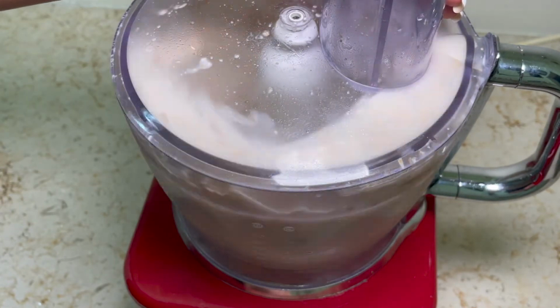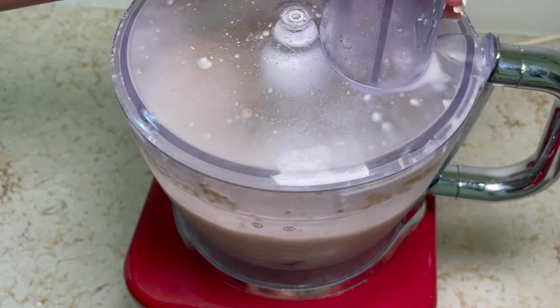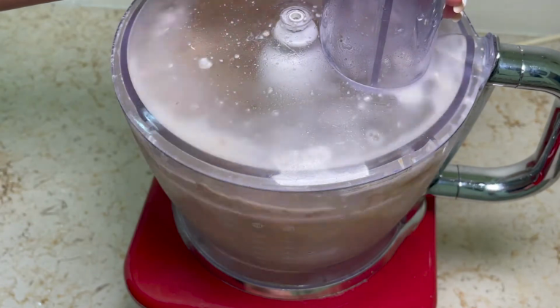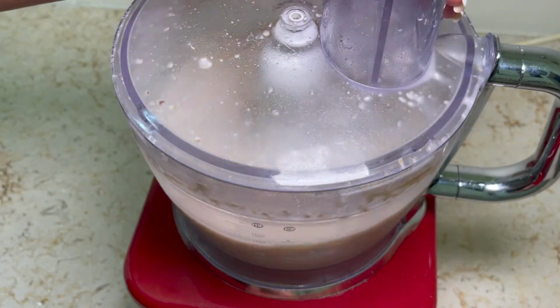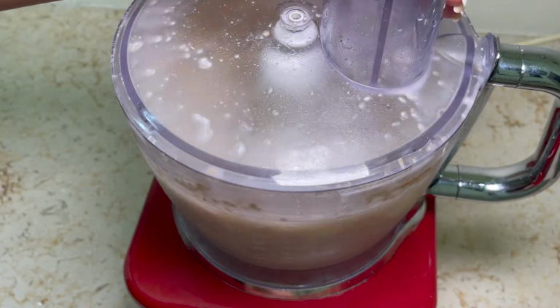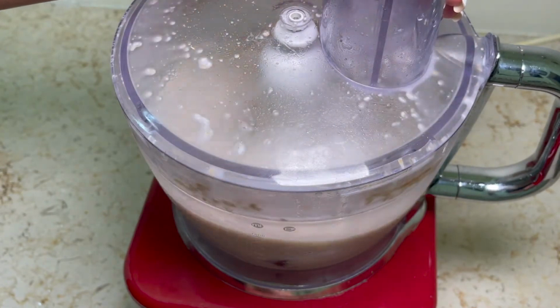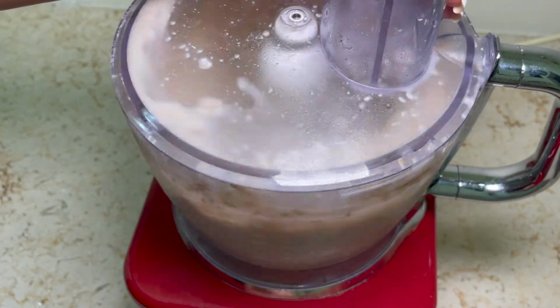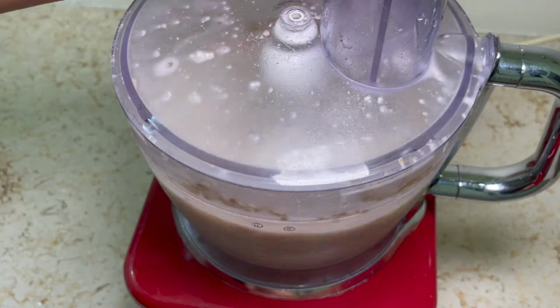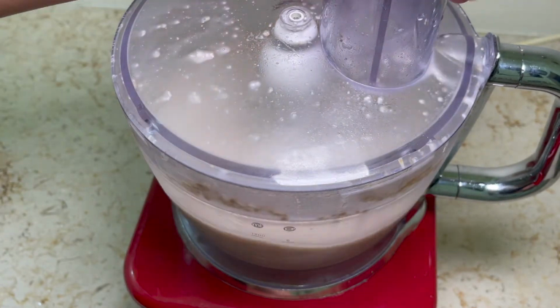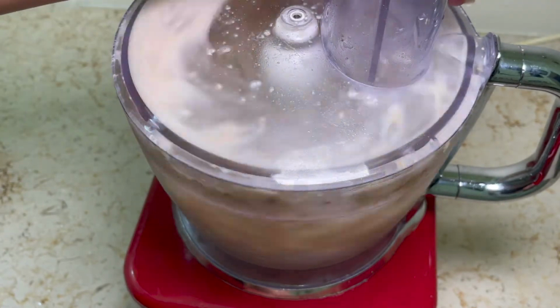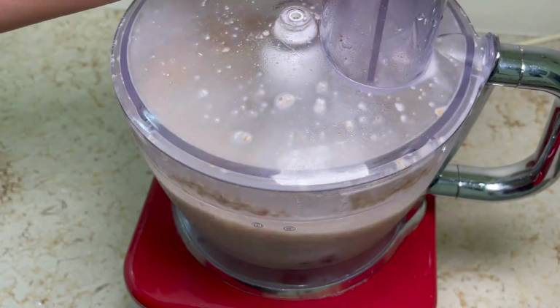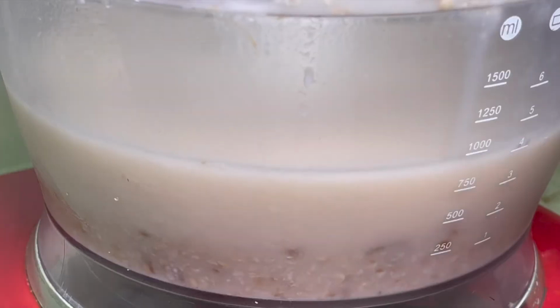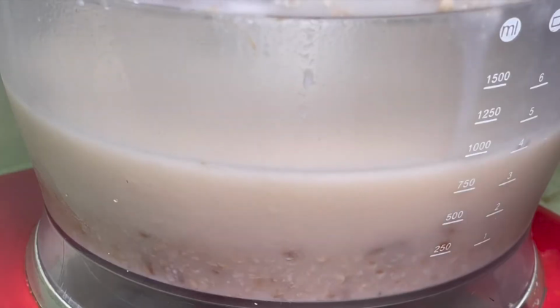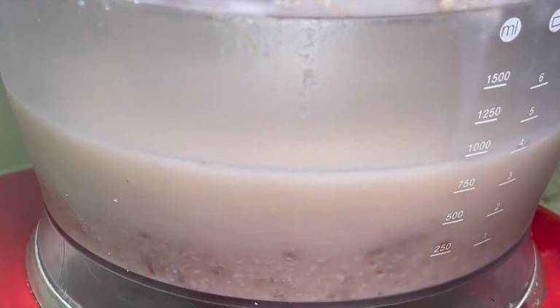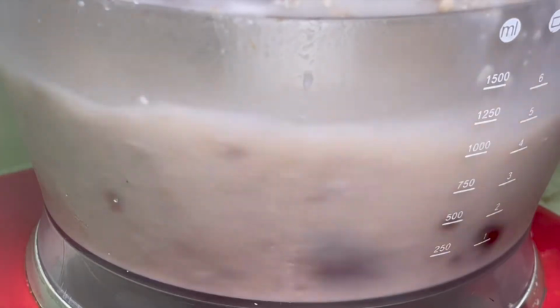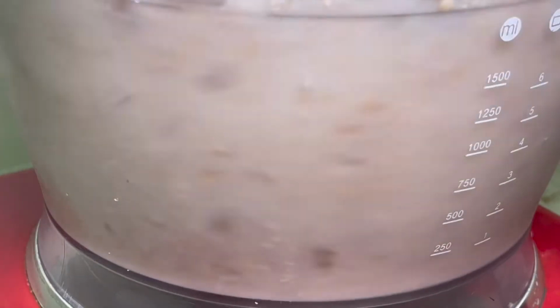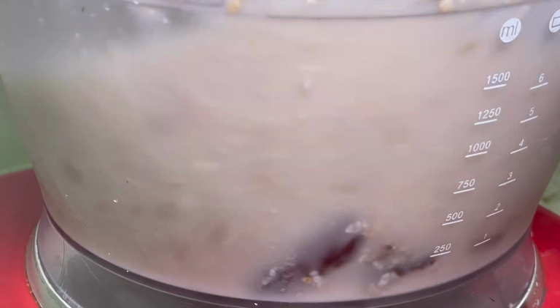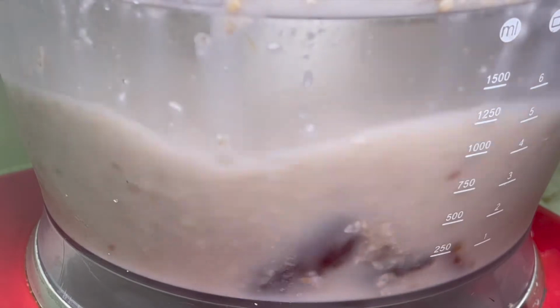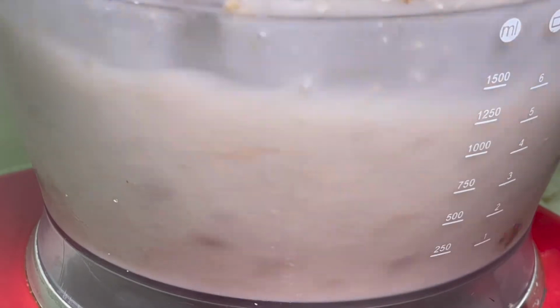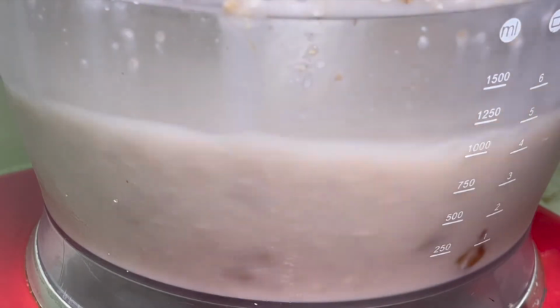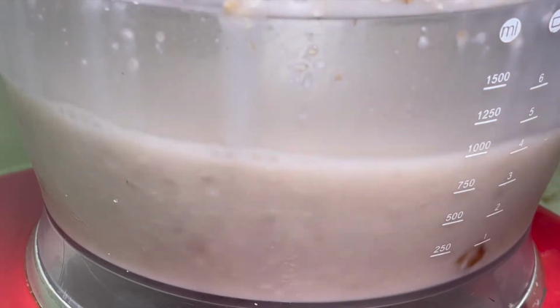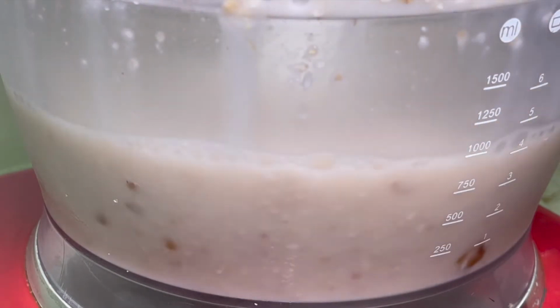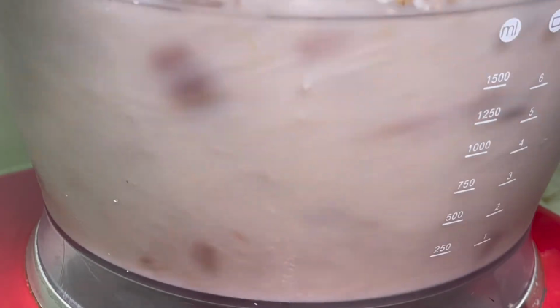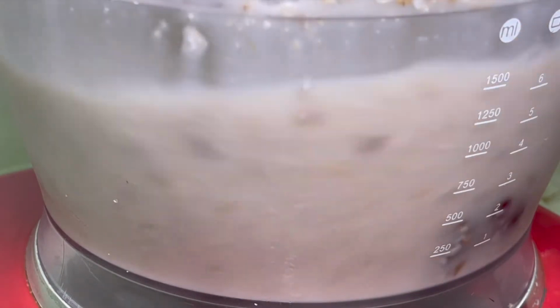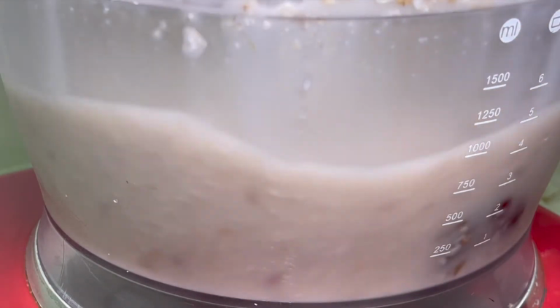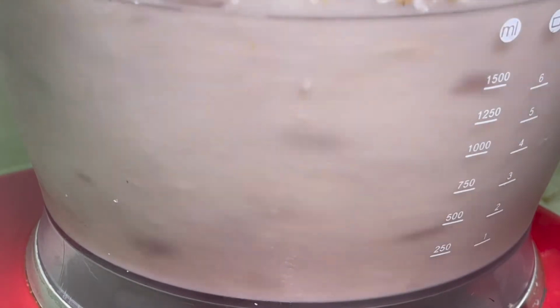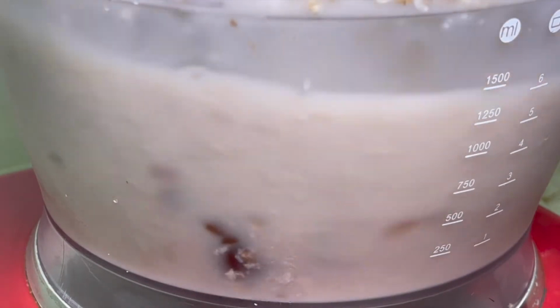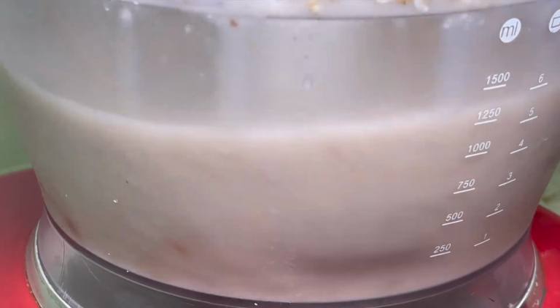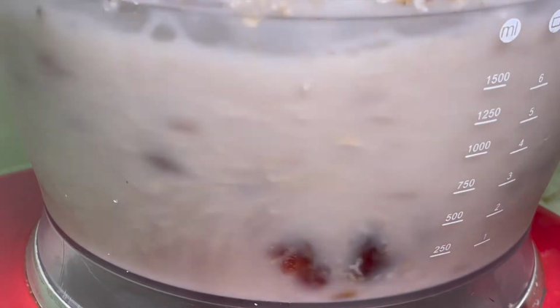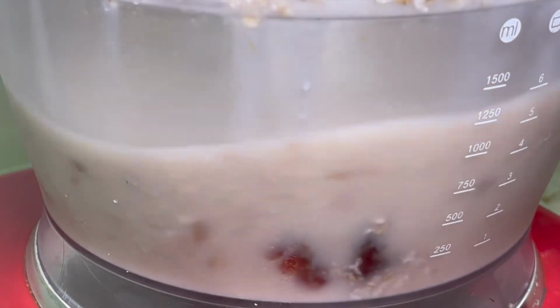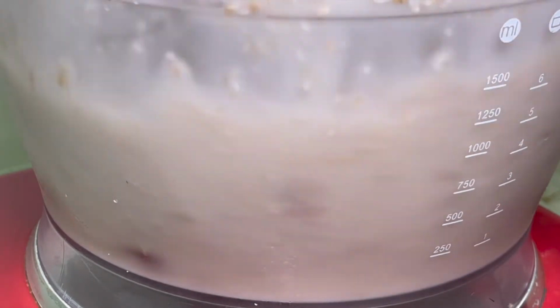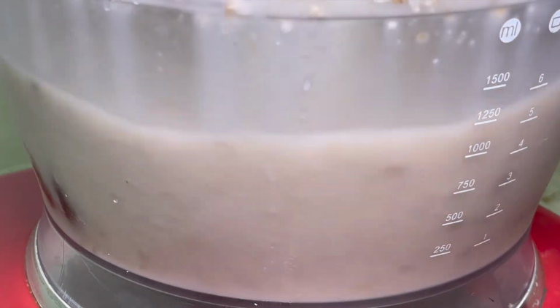Now we'll blend it. Try not to pass the 30 seconds — 30 seconds will give you a perfect texture.